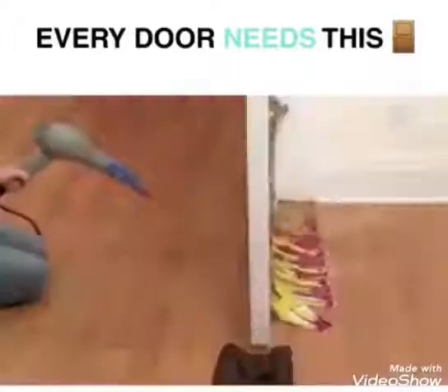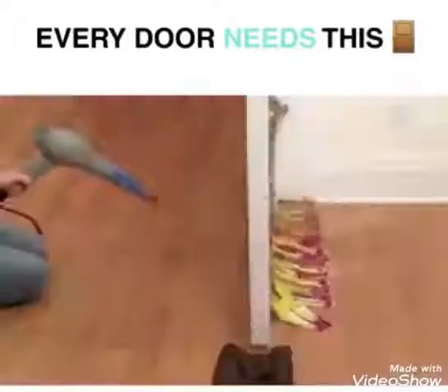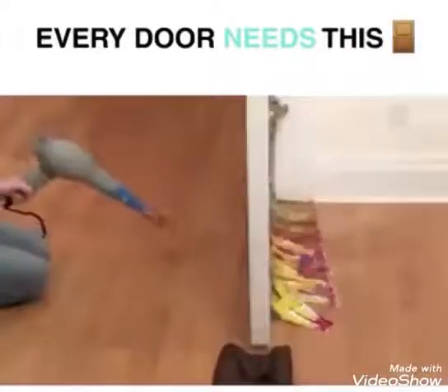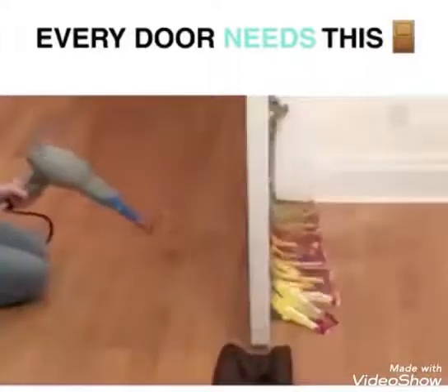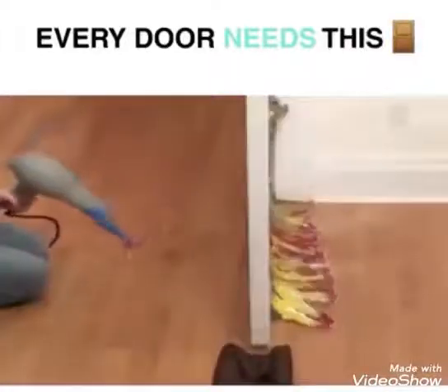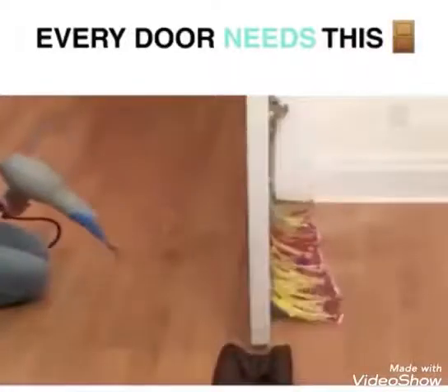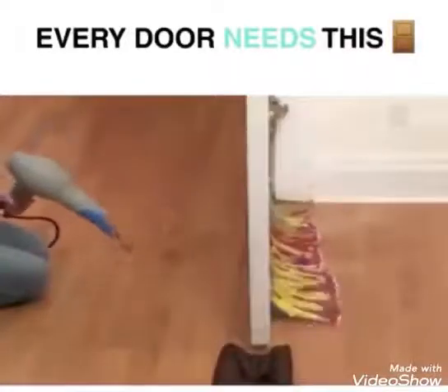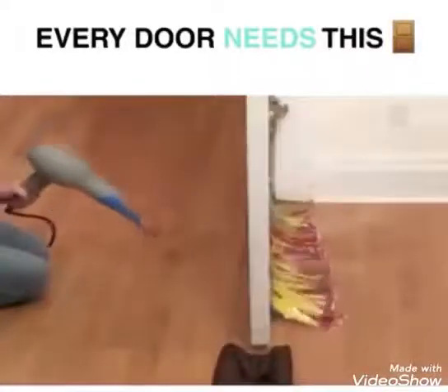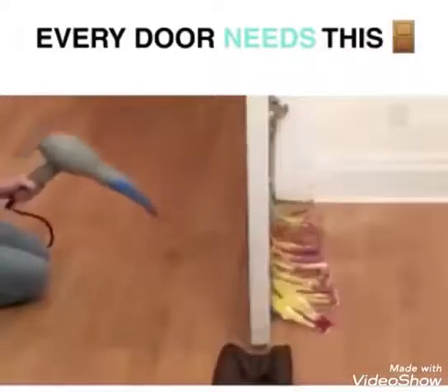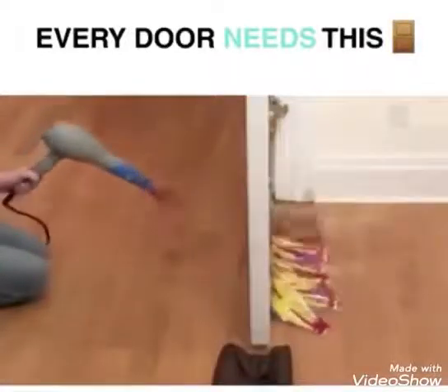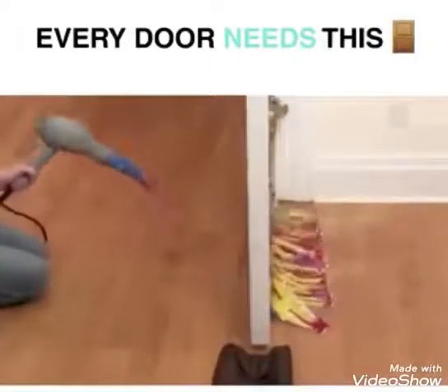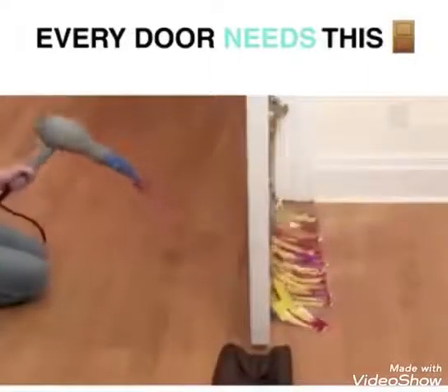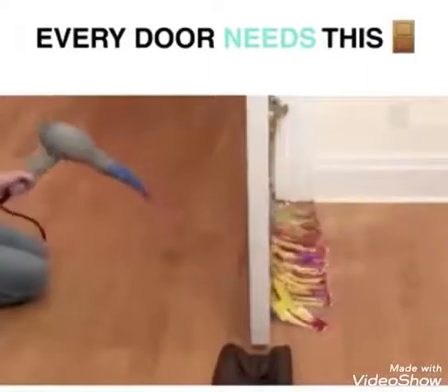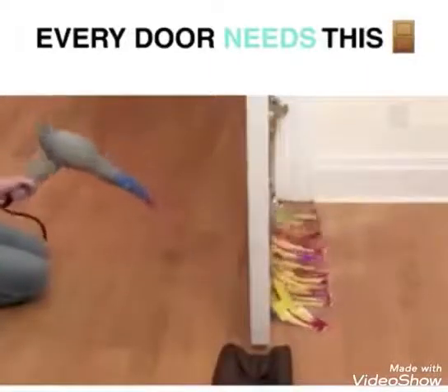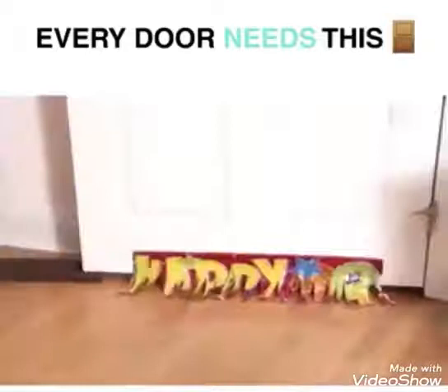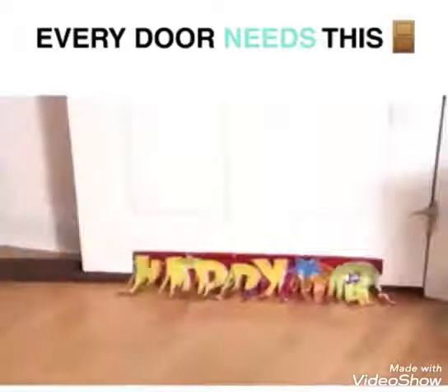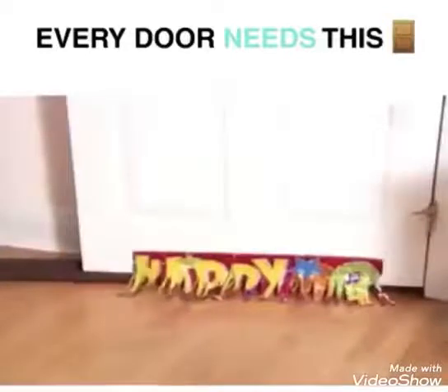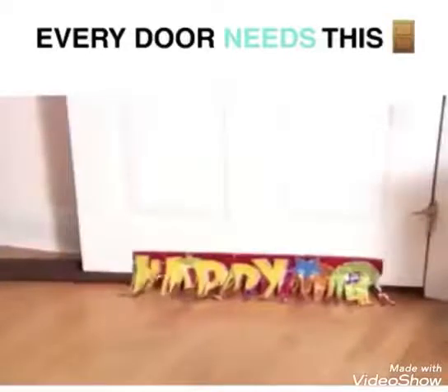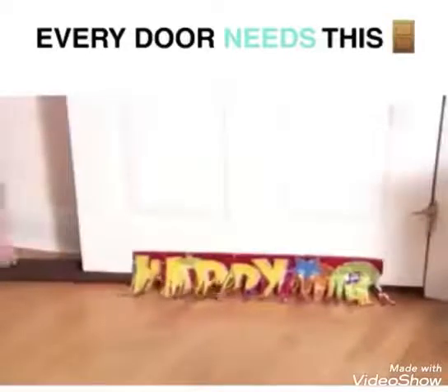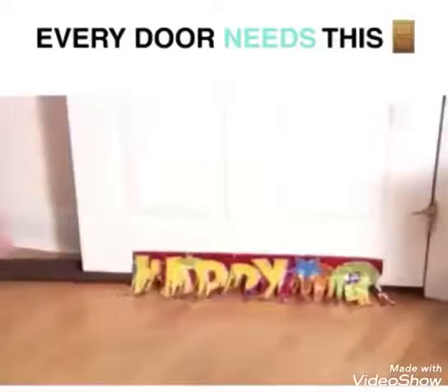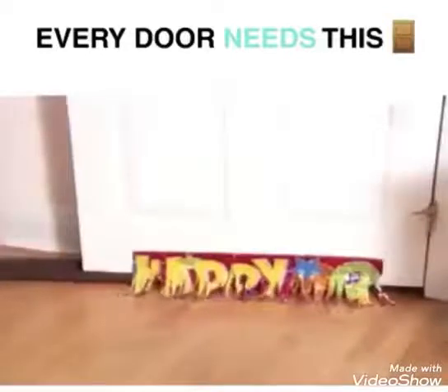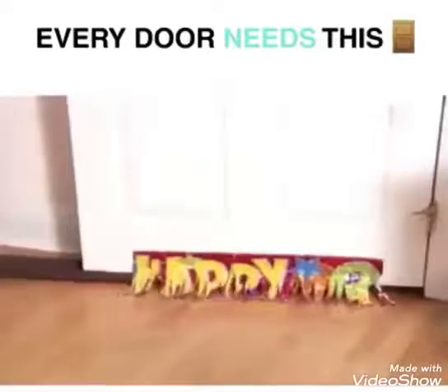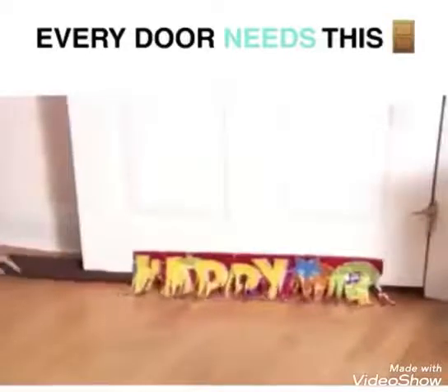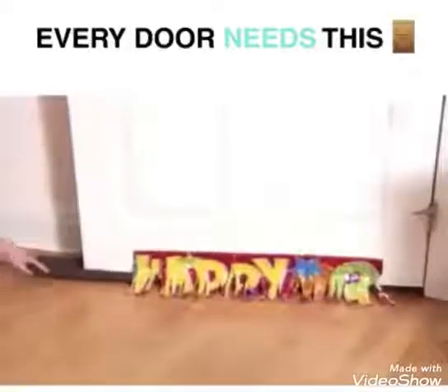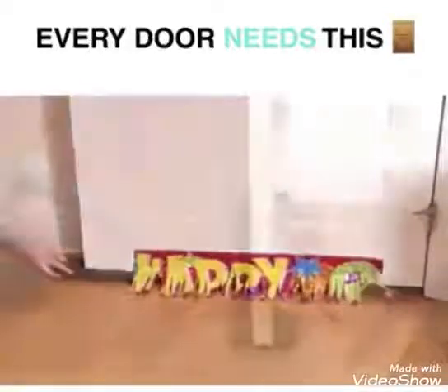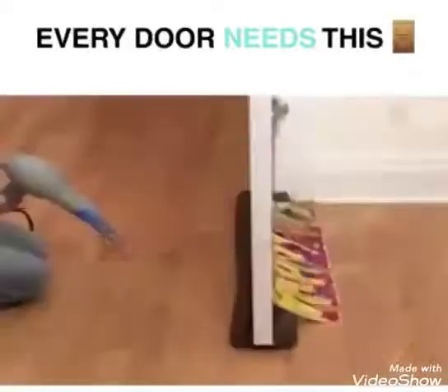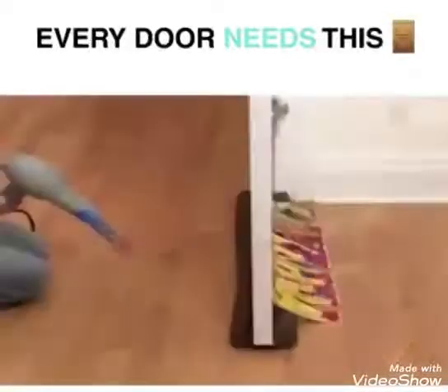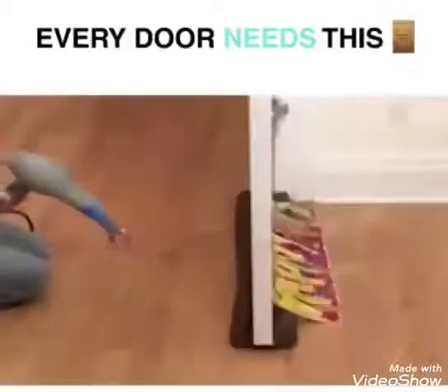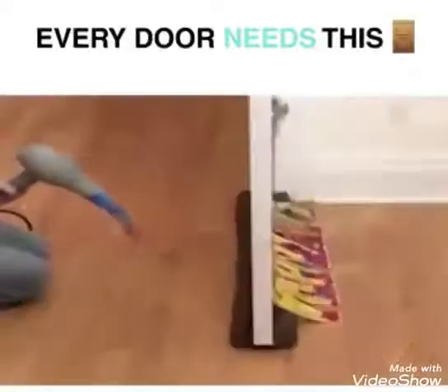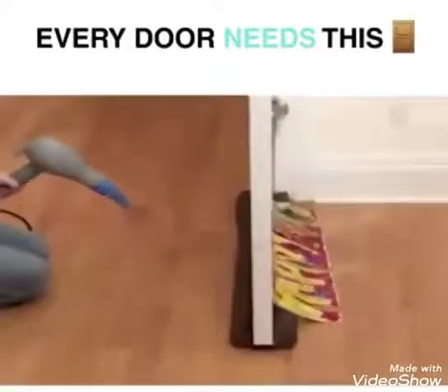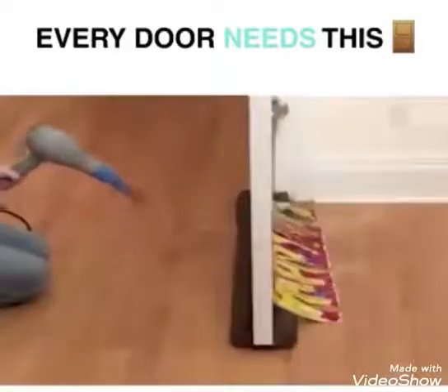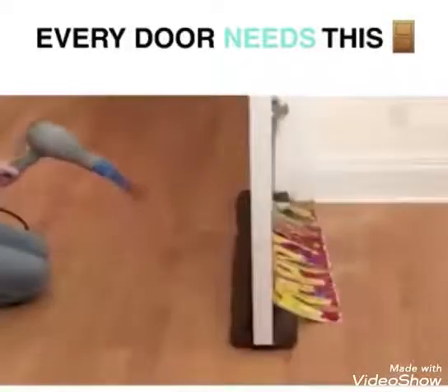We use the hair dryer to show you how air seeps under the door. Install the Twin Draft Guard to create an airtight seal. Nothing gets through.